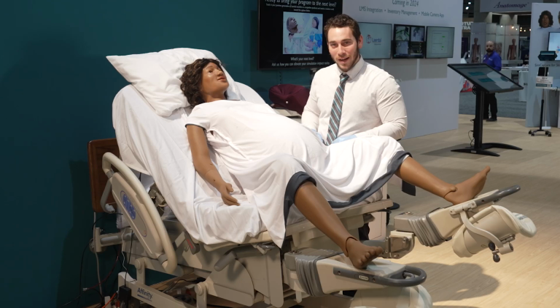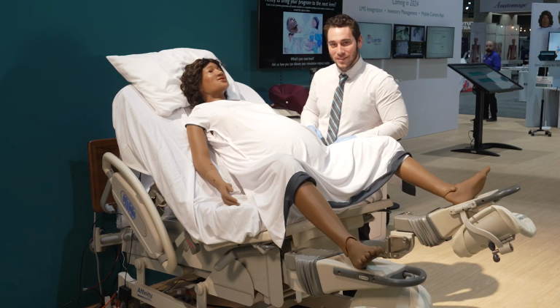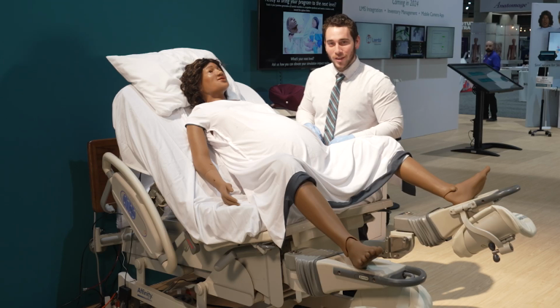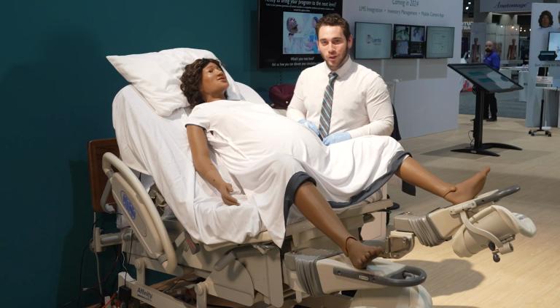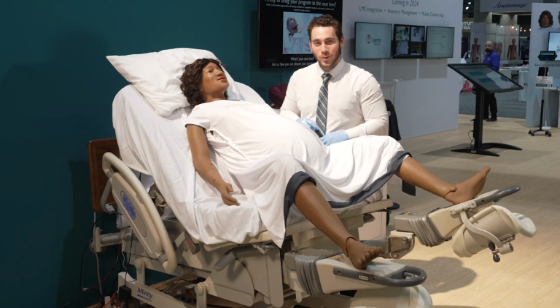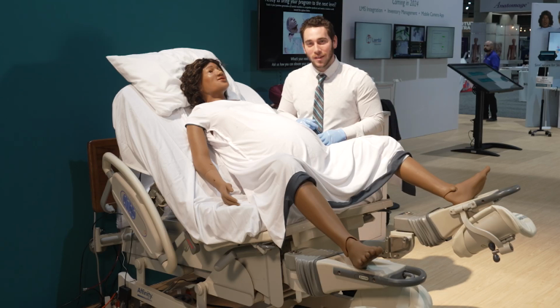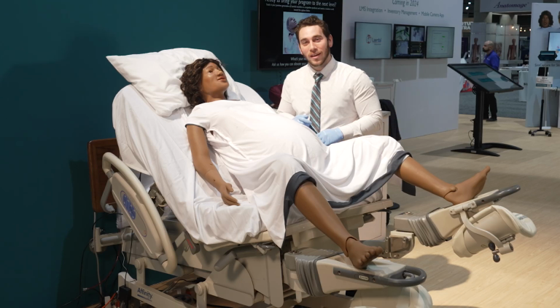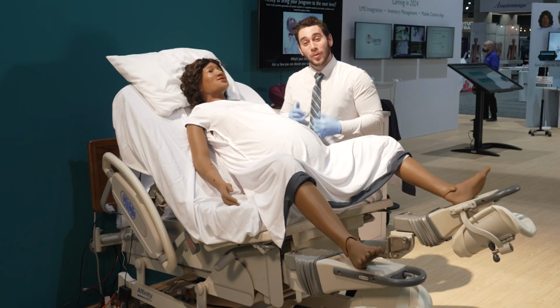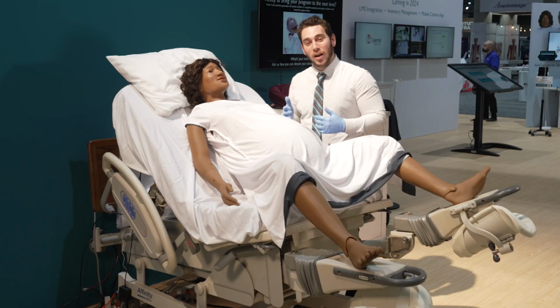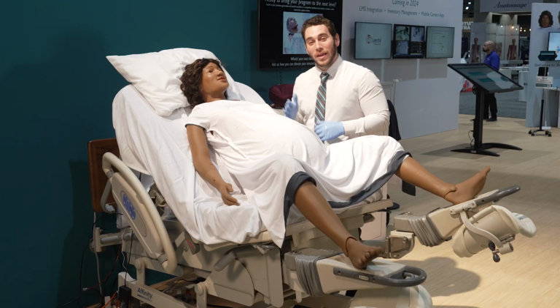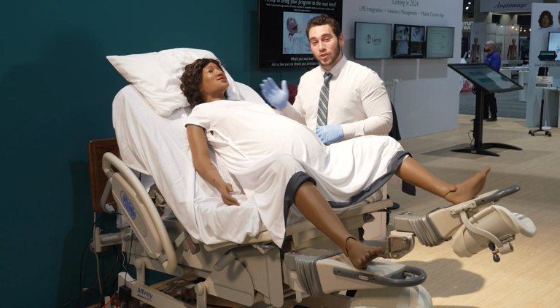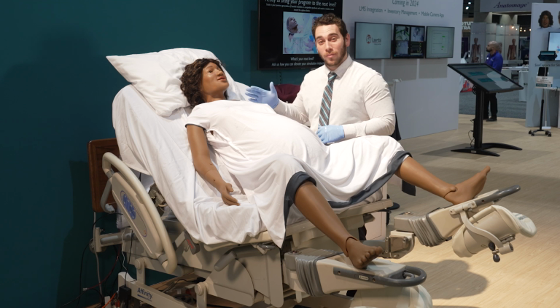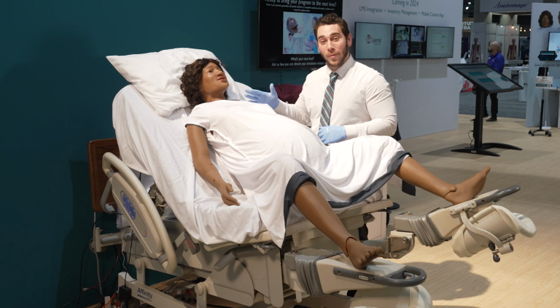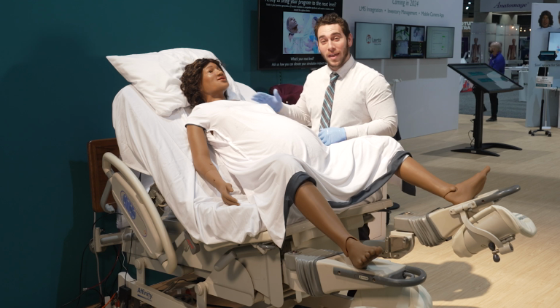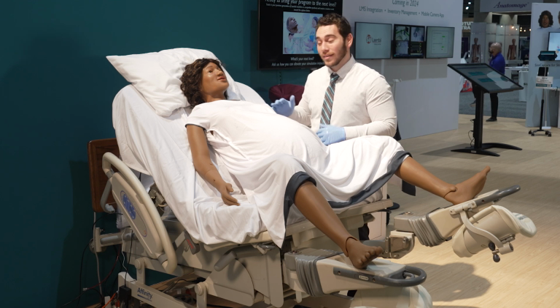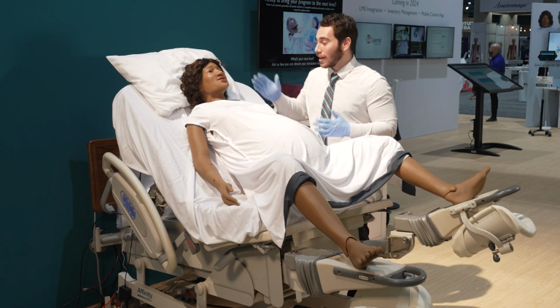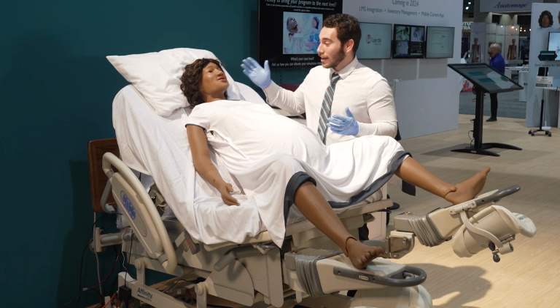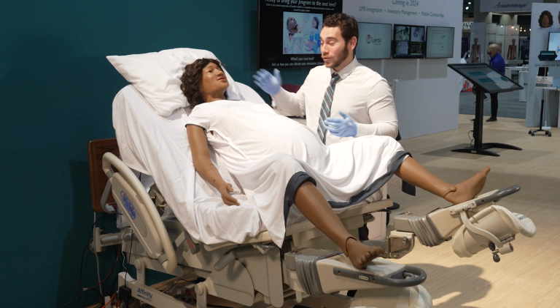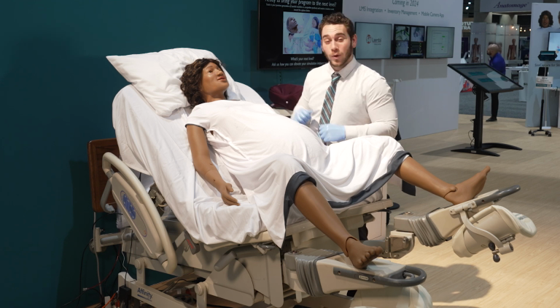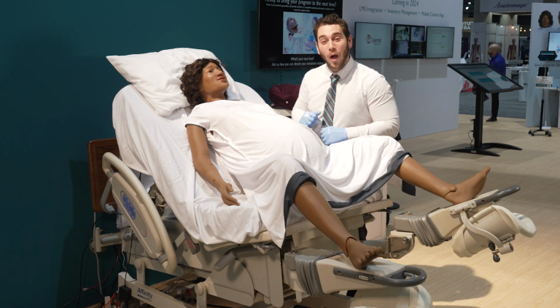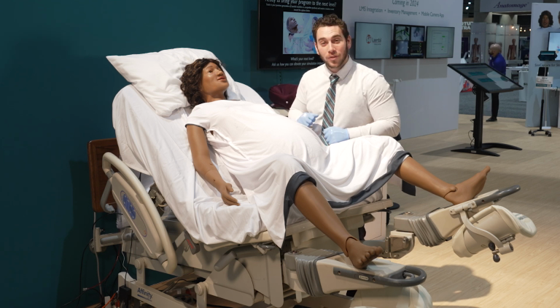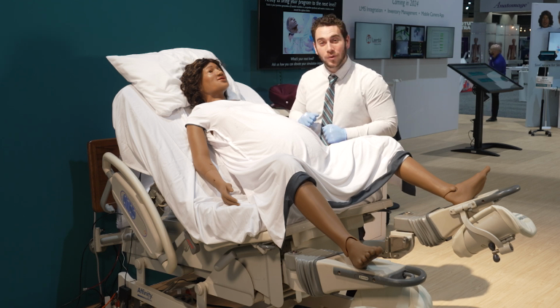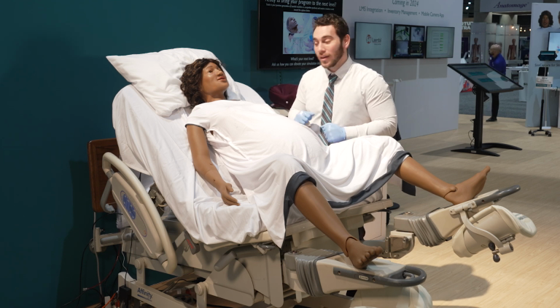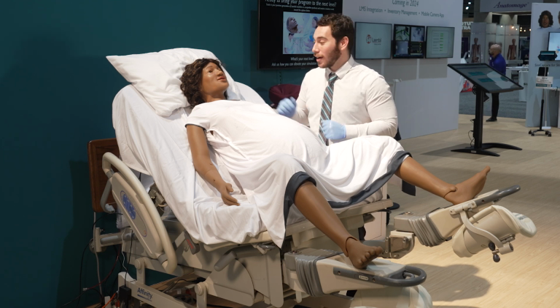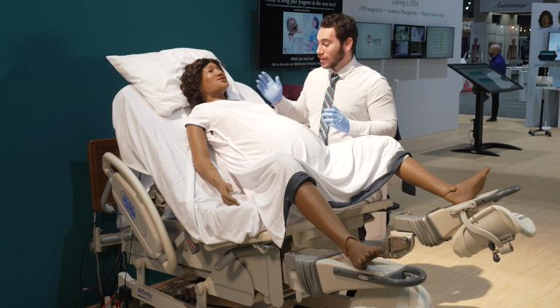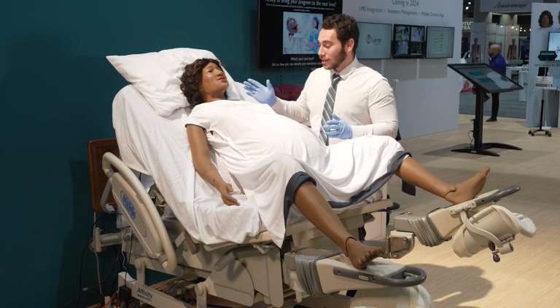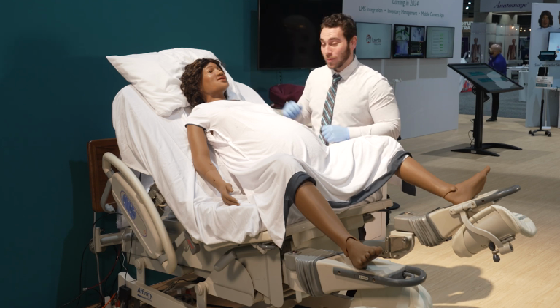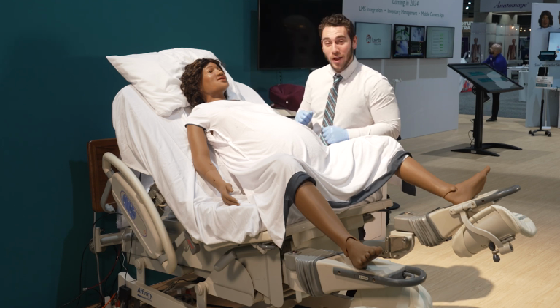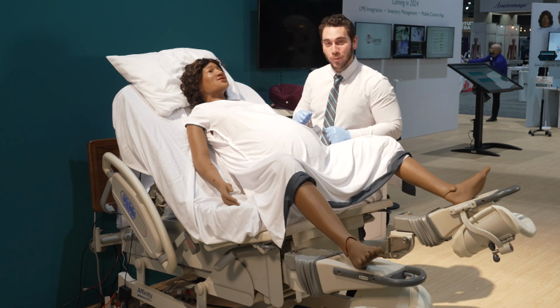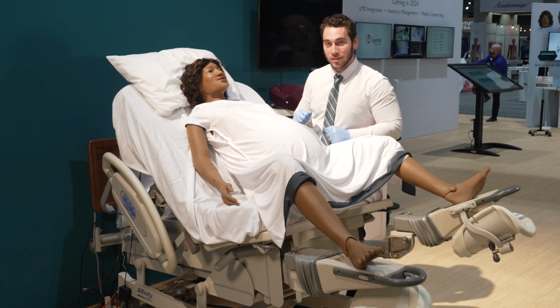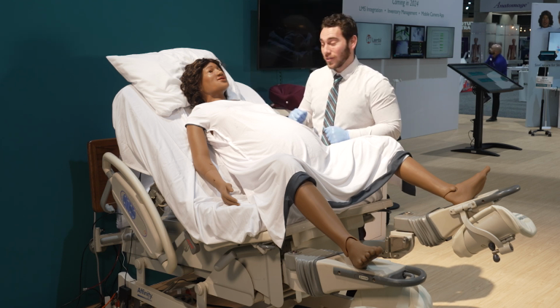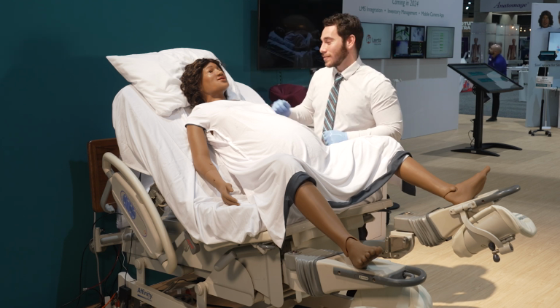My name is Daniel Kurzweil. I'm the product manager for Mama Anne, and here's a quick walkthrough of this brand new product of ours.